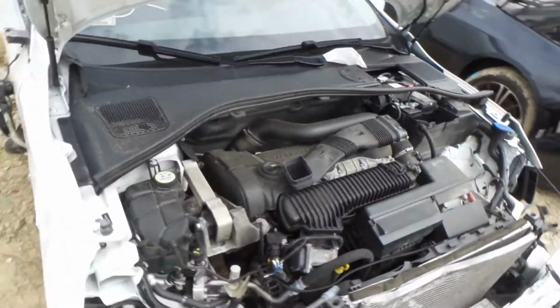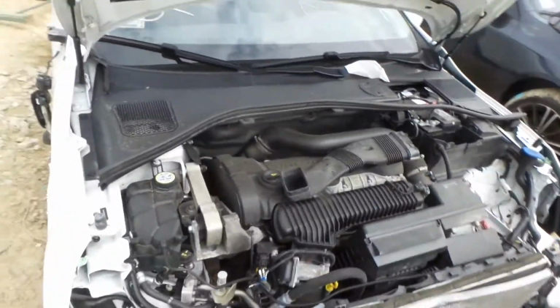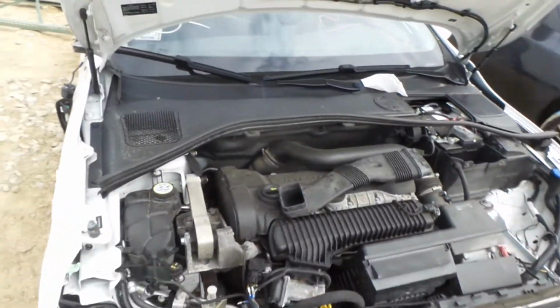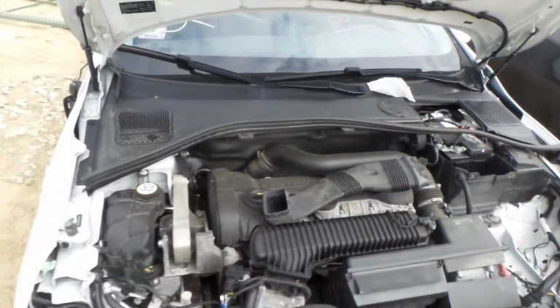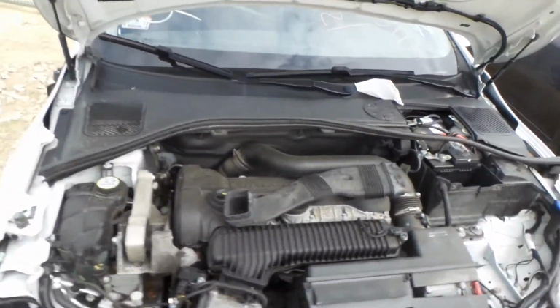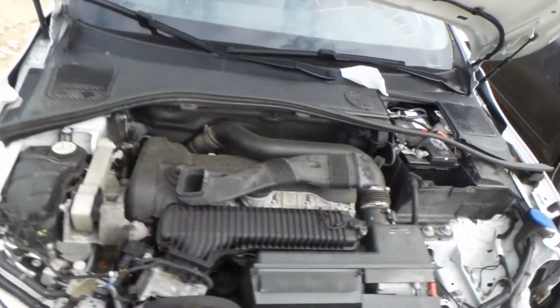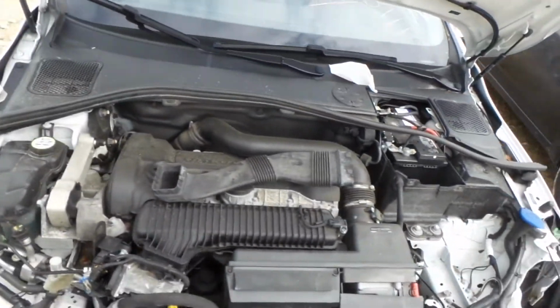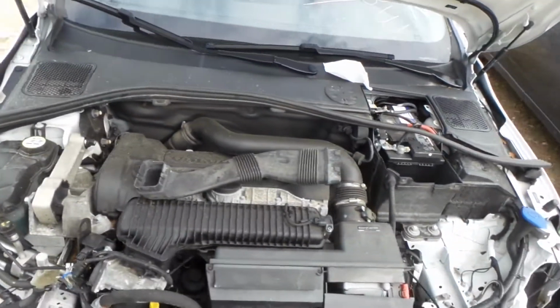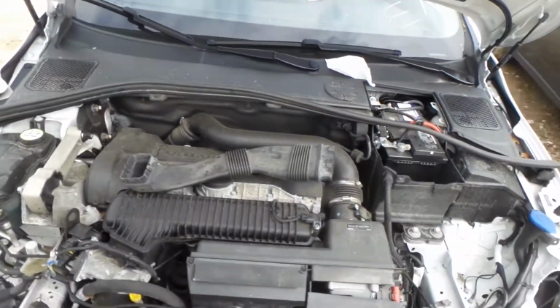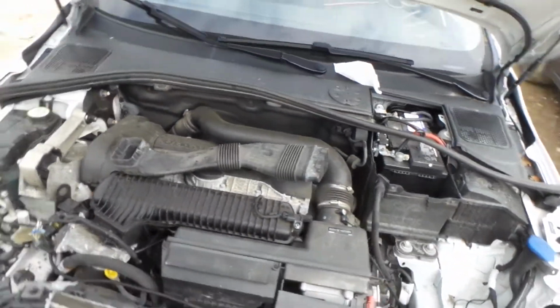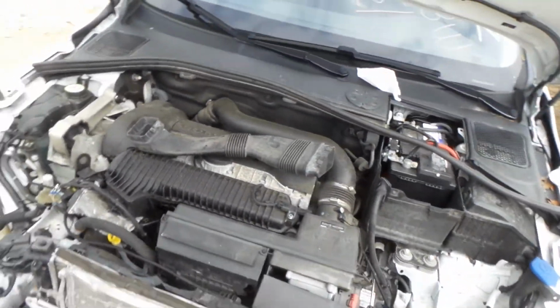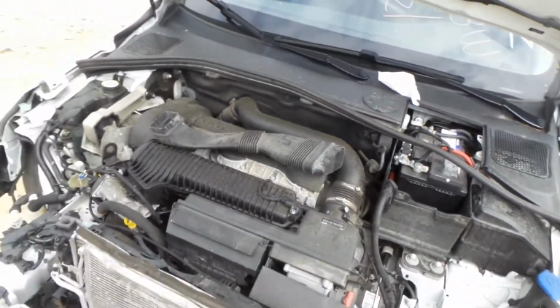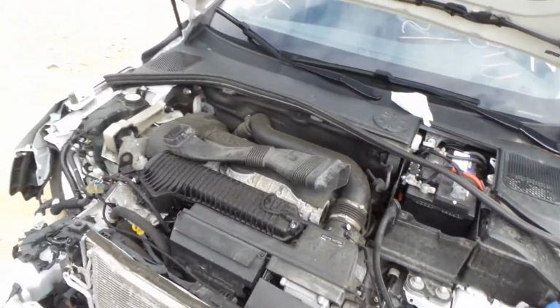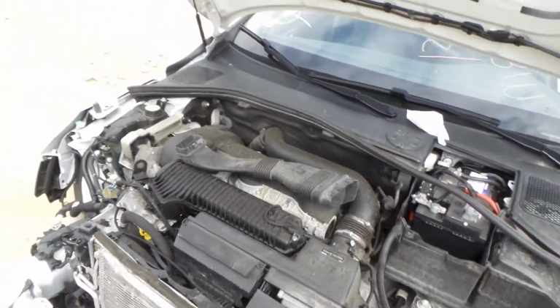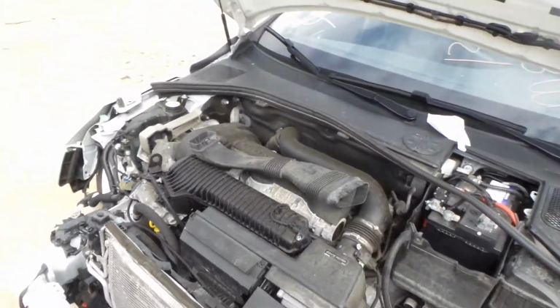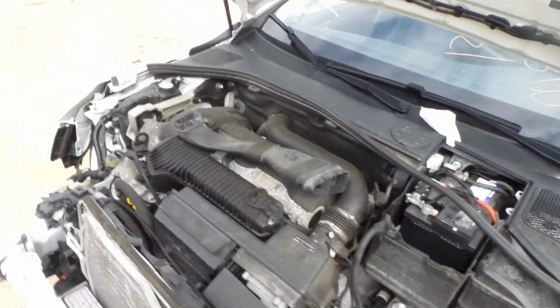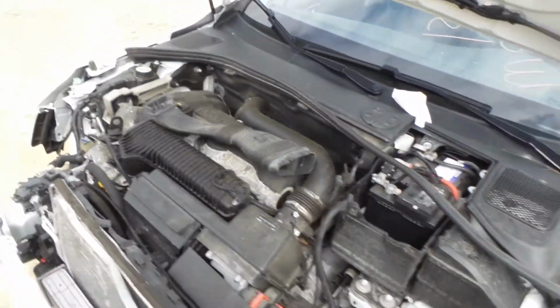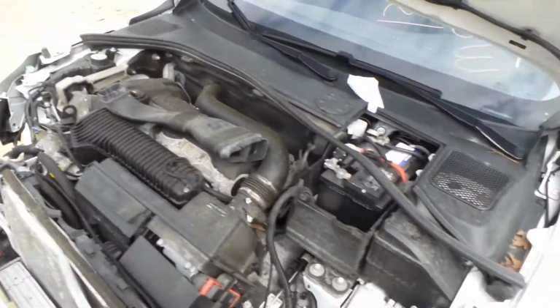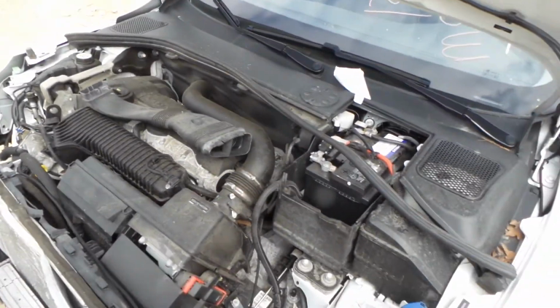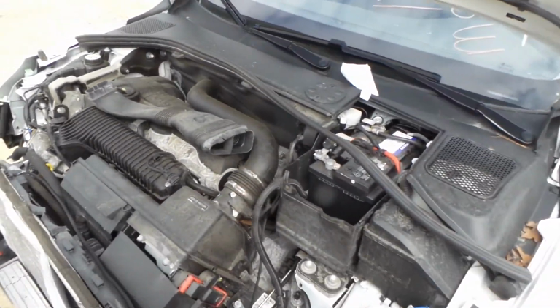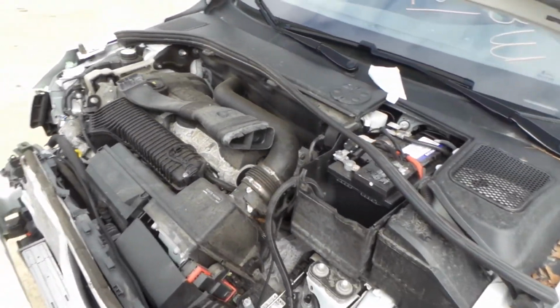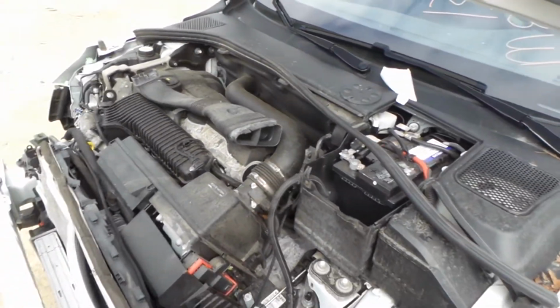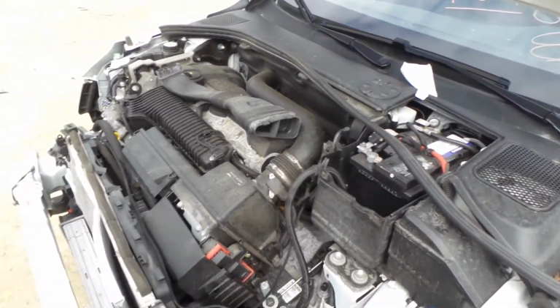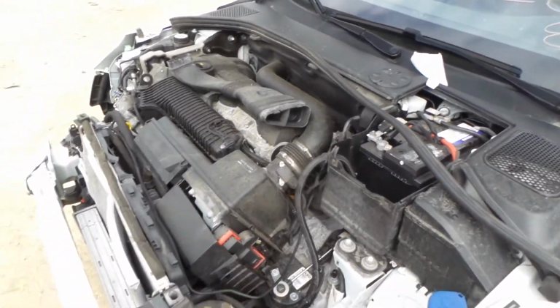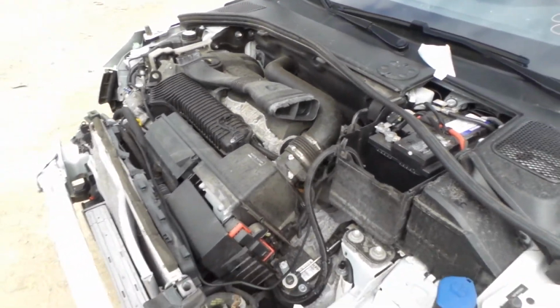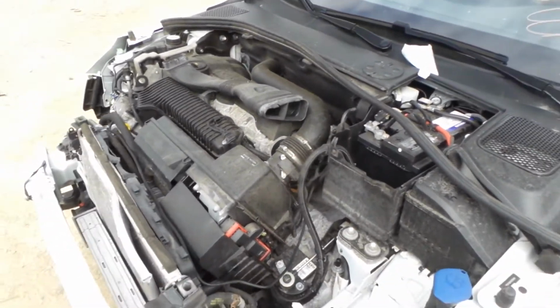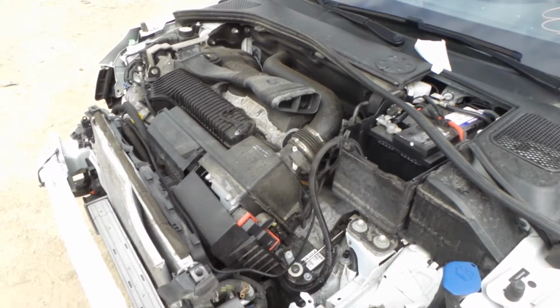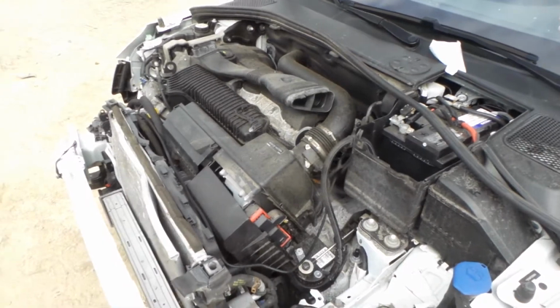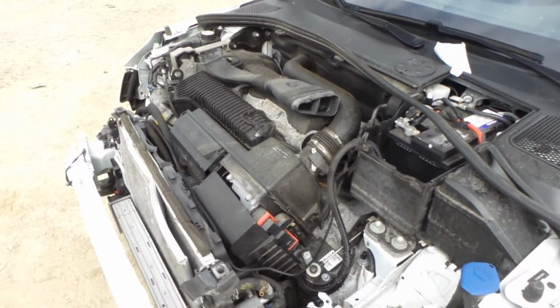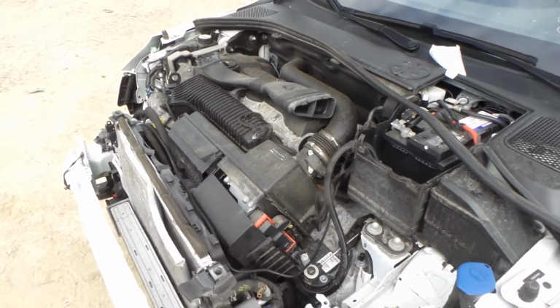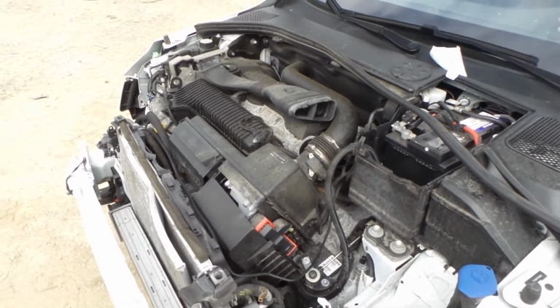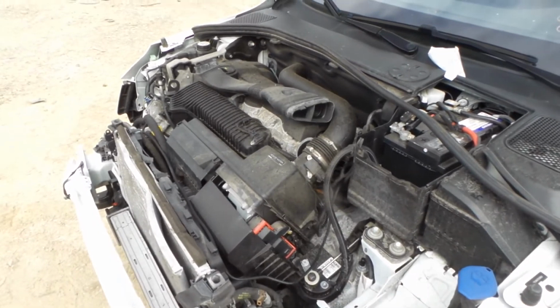Underneath the hood we do have a good engine. It comes complete with the turbo. We cannot run it because there is no key.